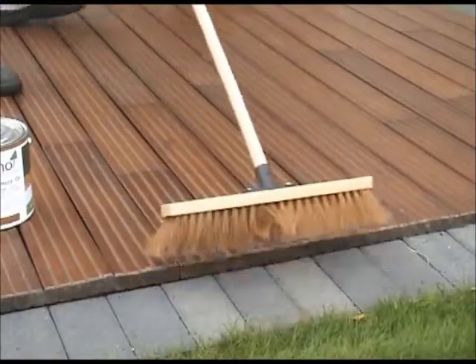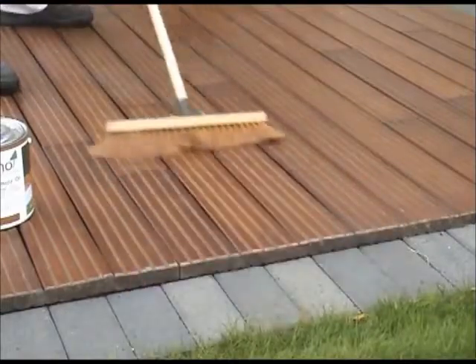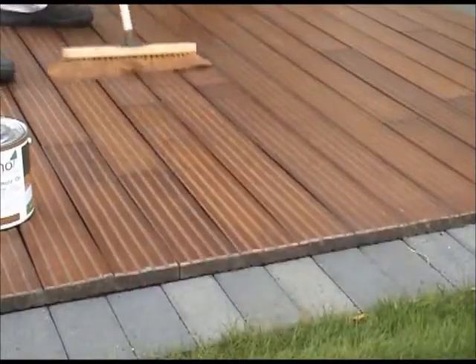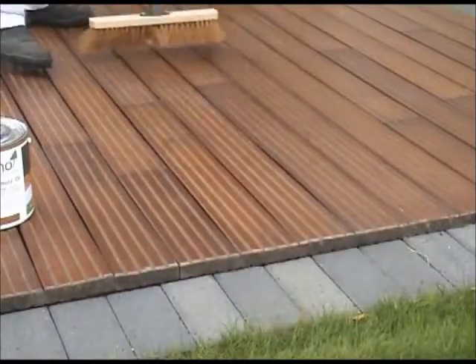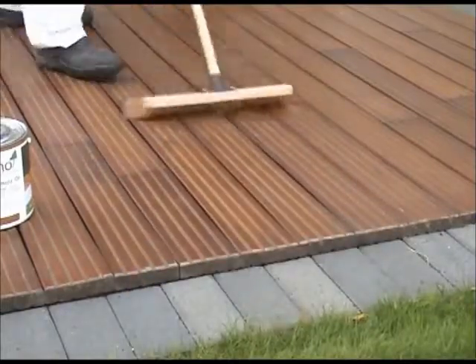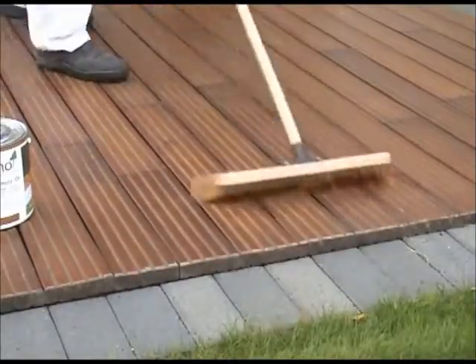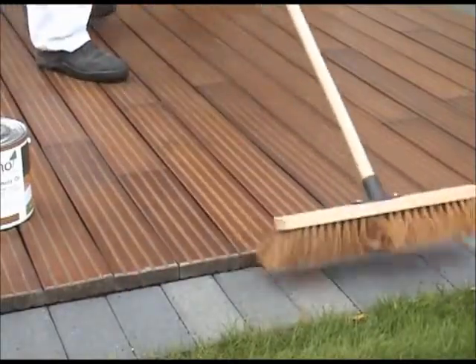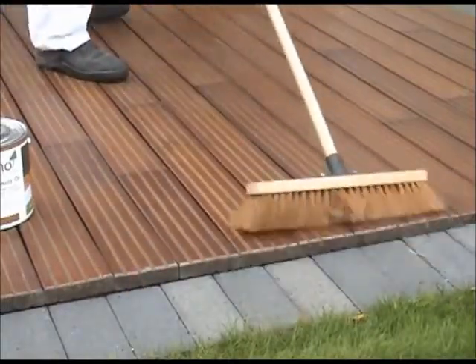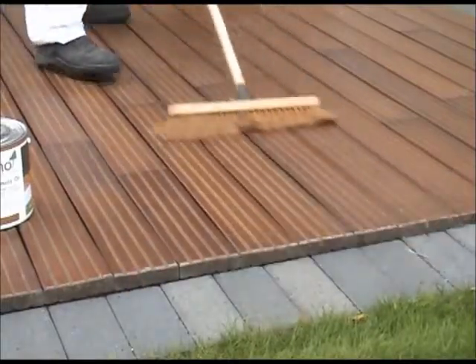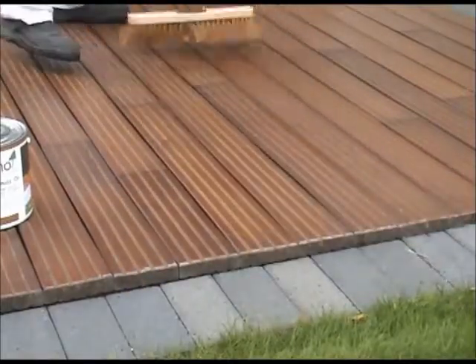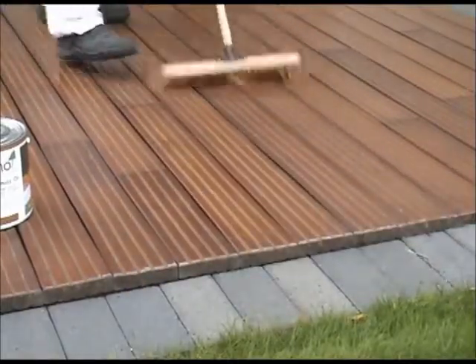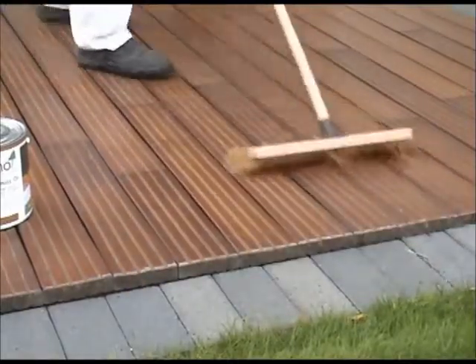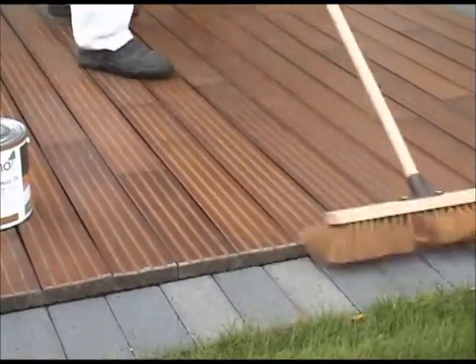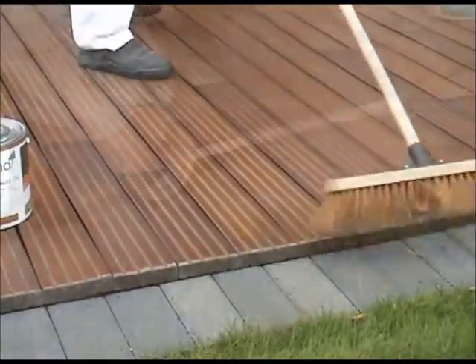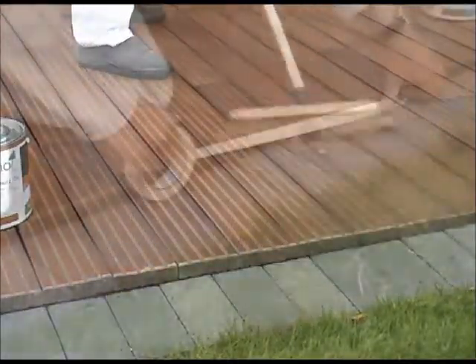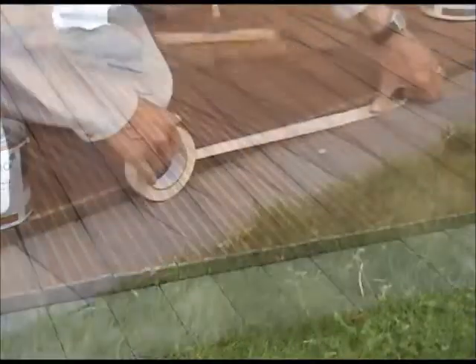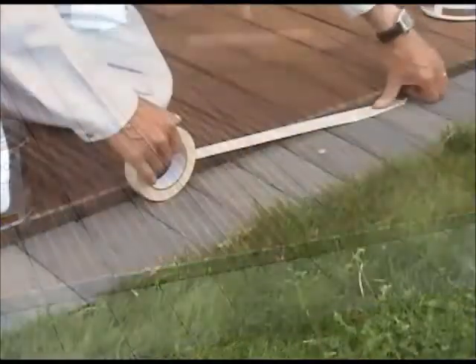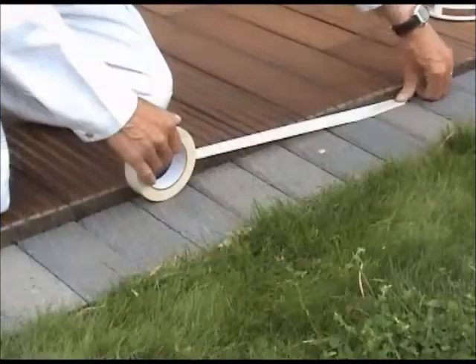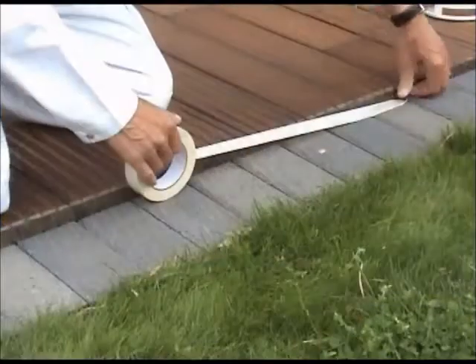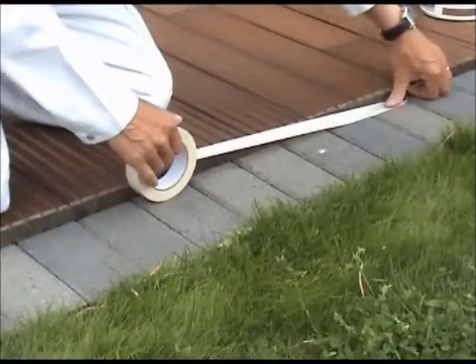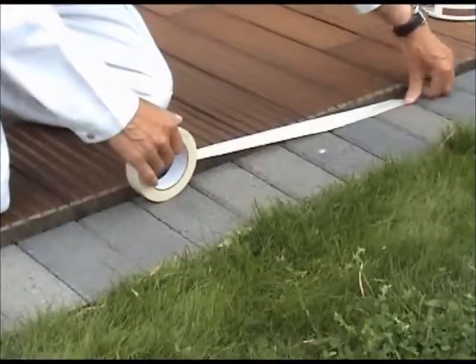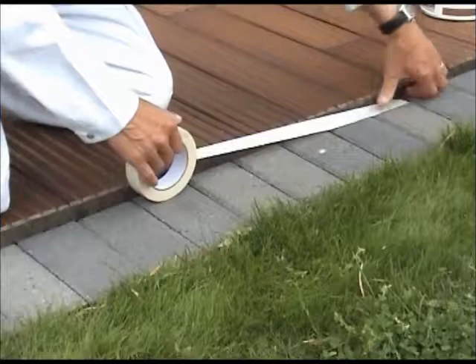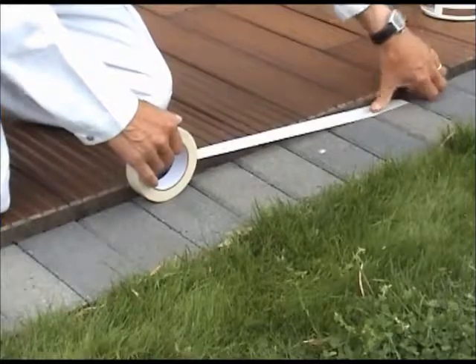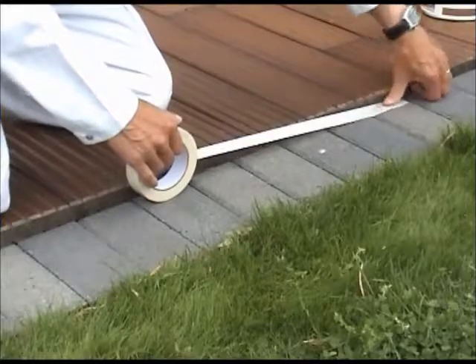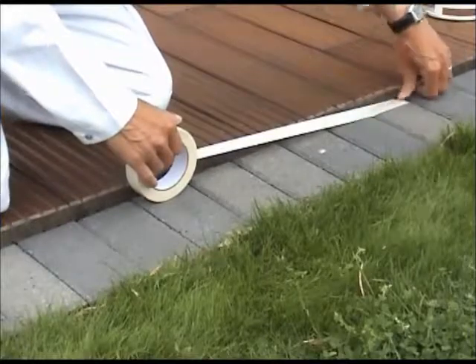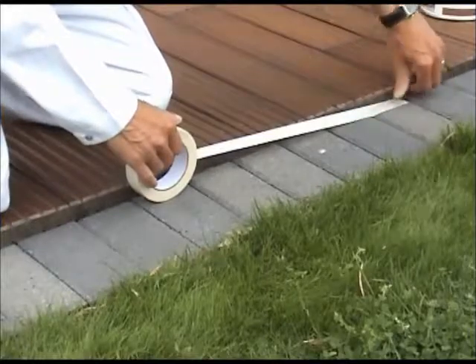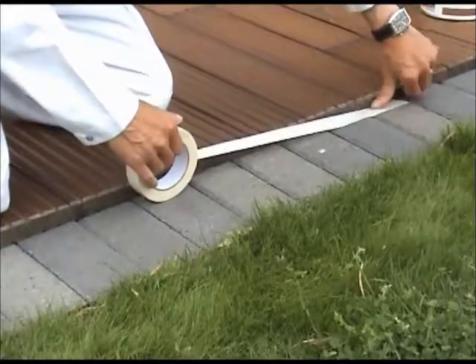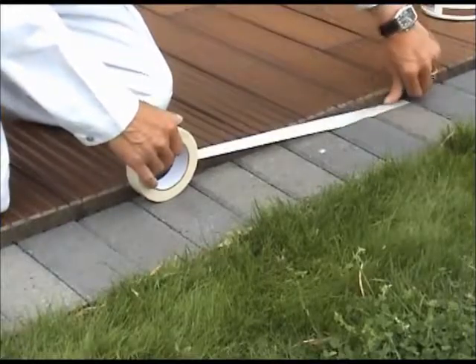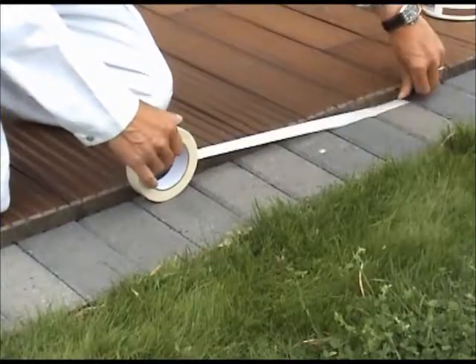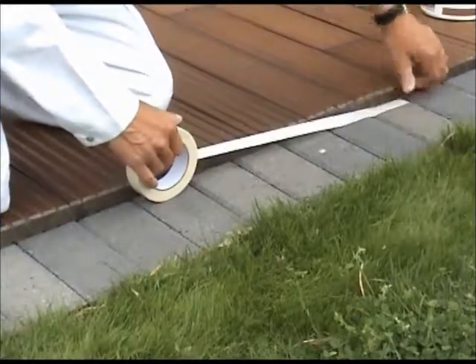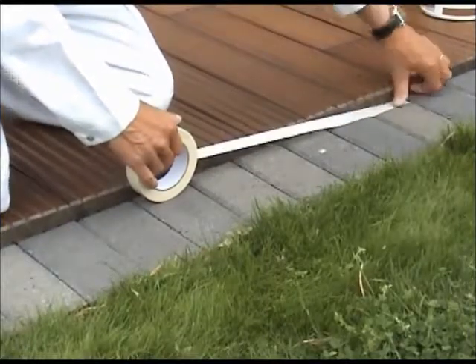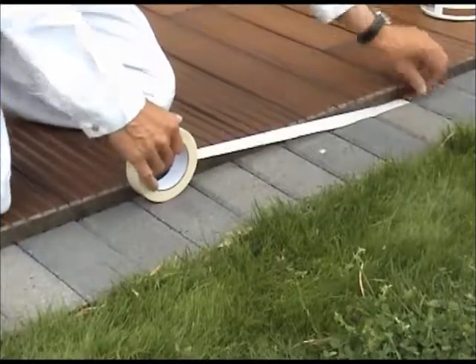If you are treating the deck for the first time with the Osmo range, we recommend application of the Osmo decking oils. A maximum of two coats is recommended.